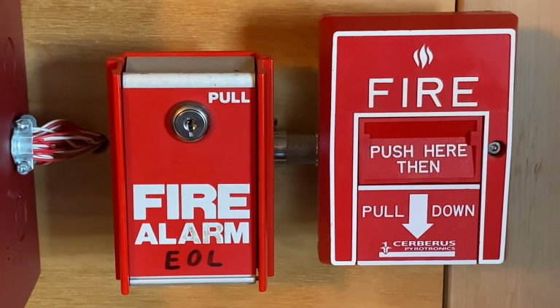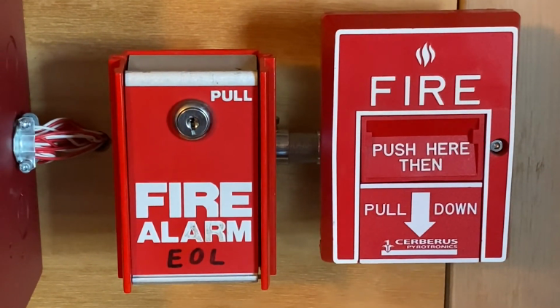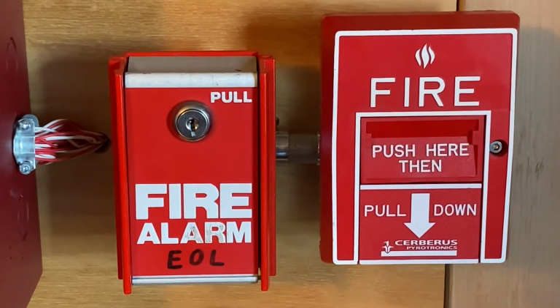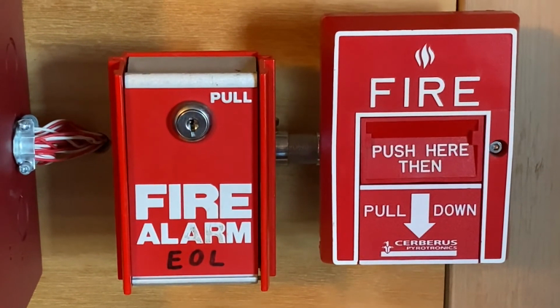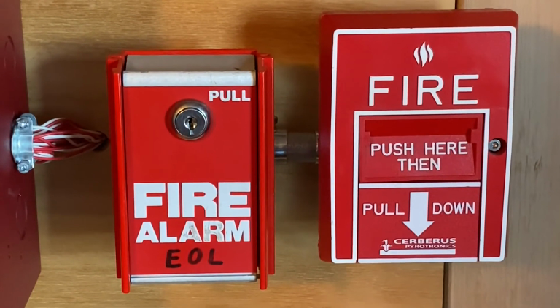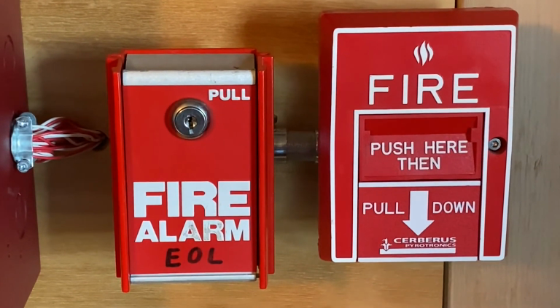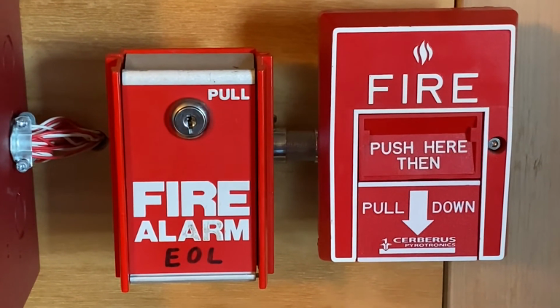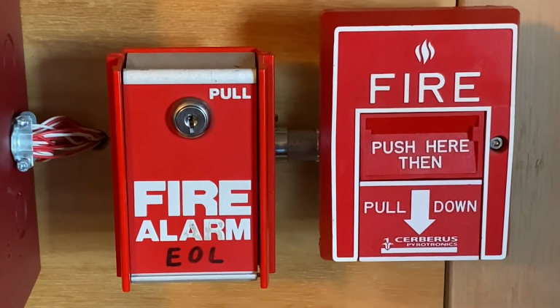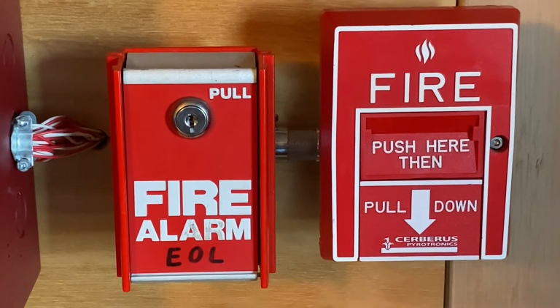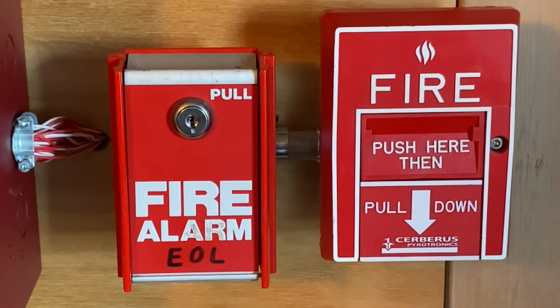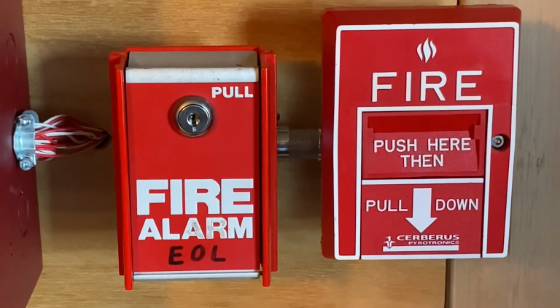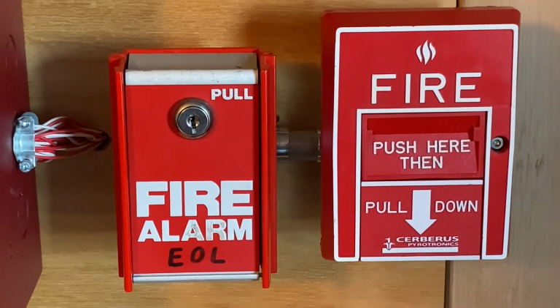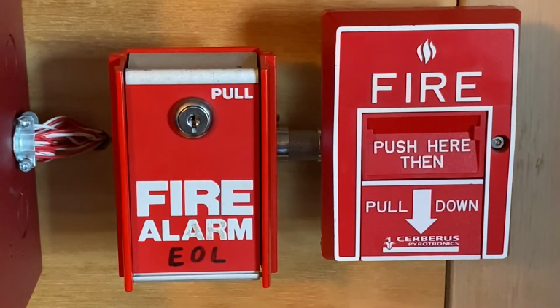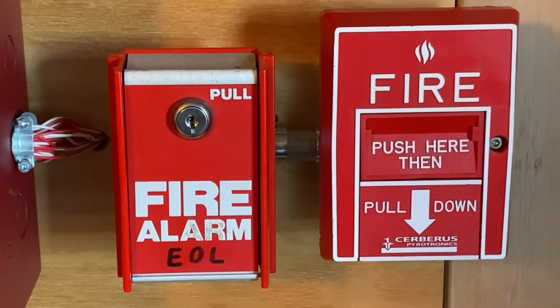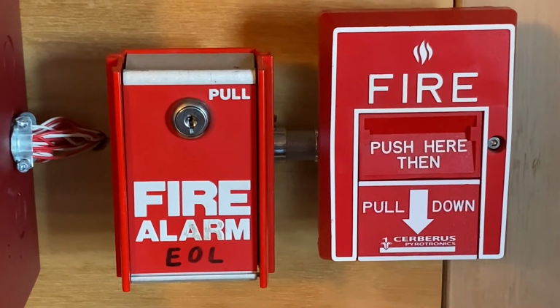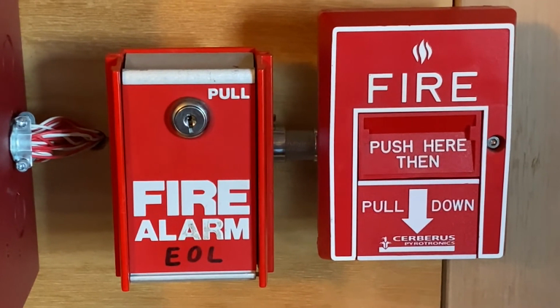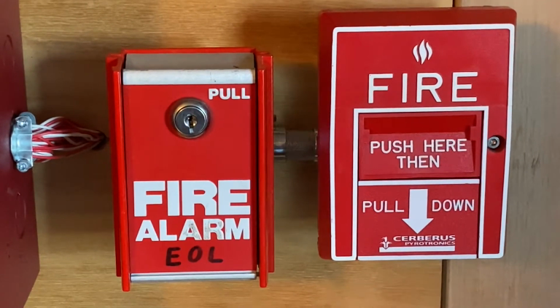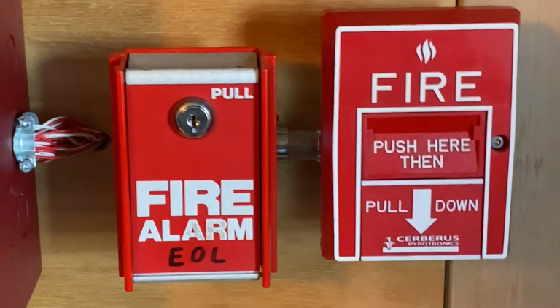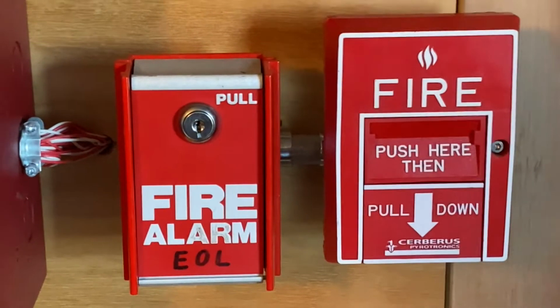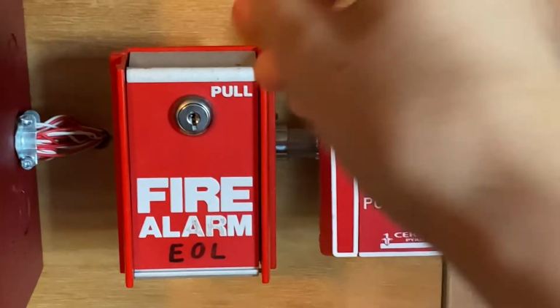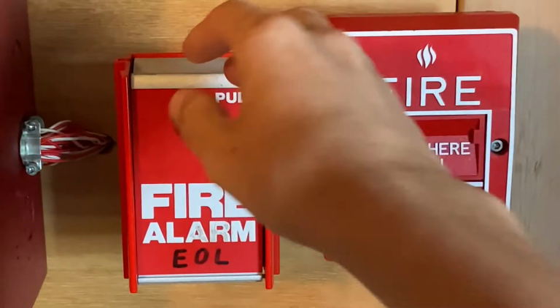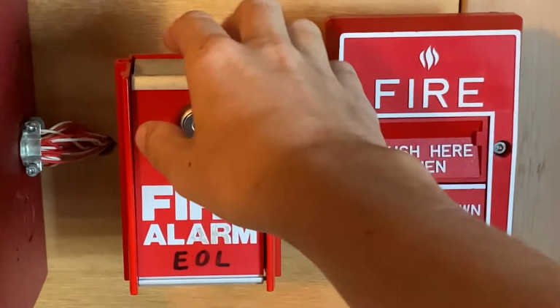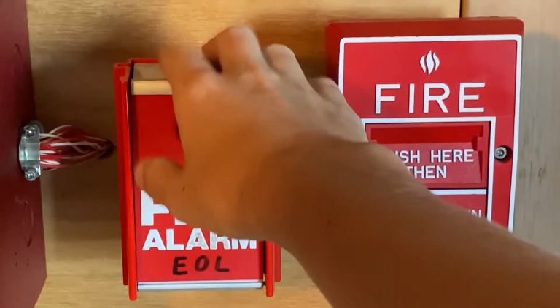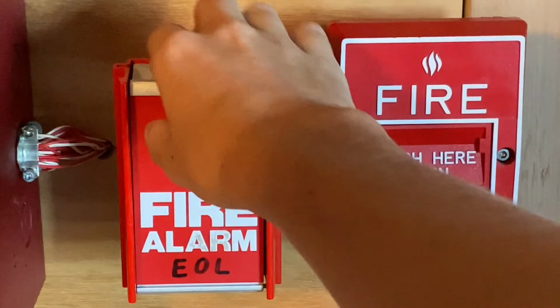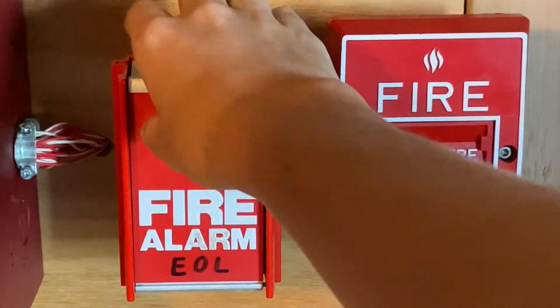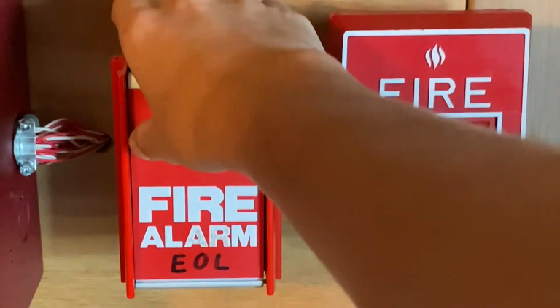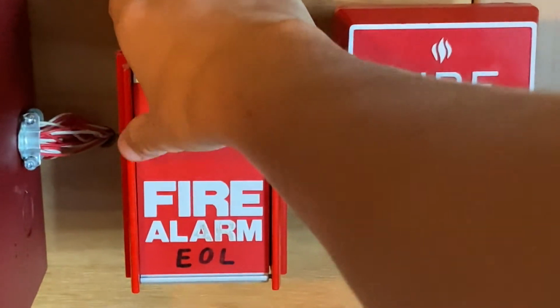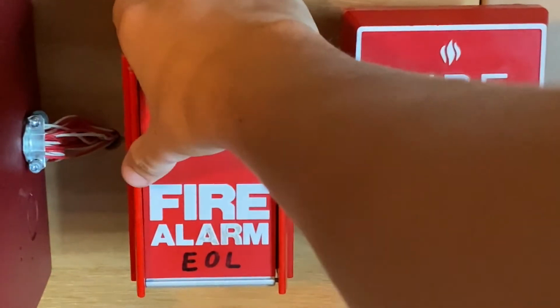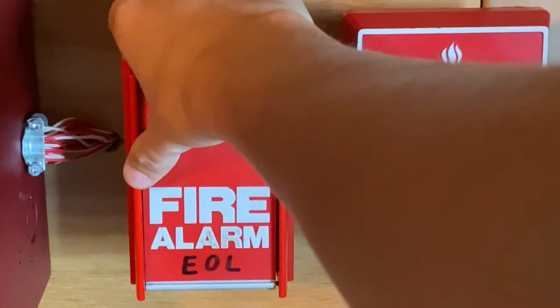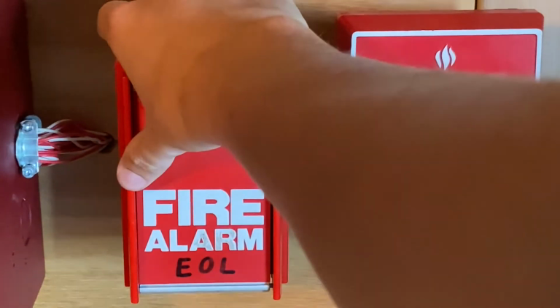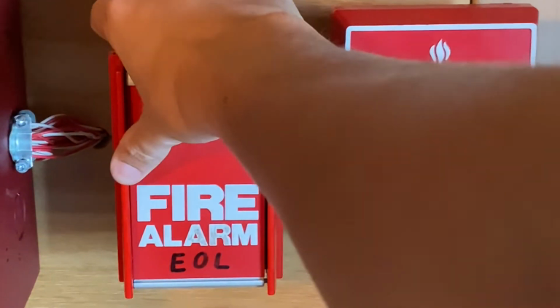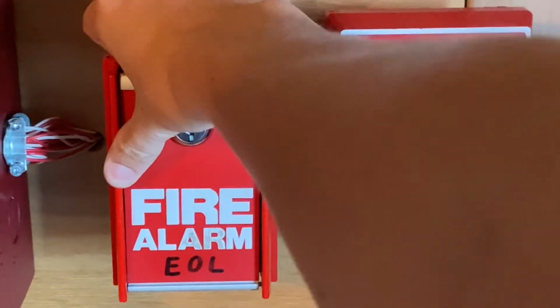To finish off today's test, I'm going to pull the FCI pull station. Here we go — three, two, one.